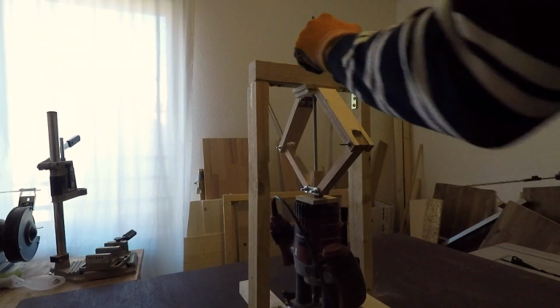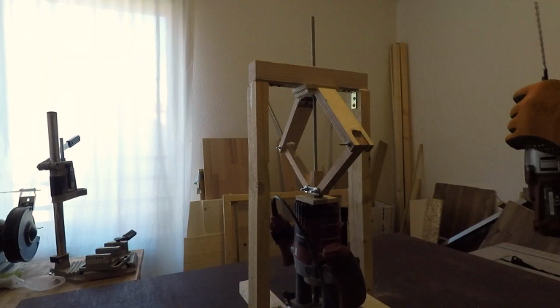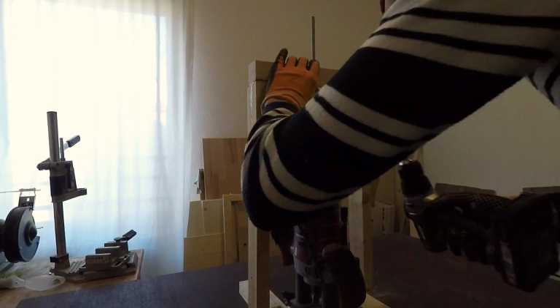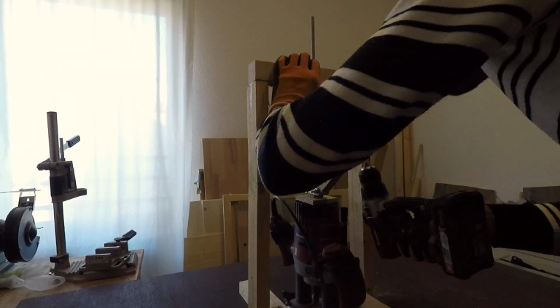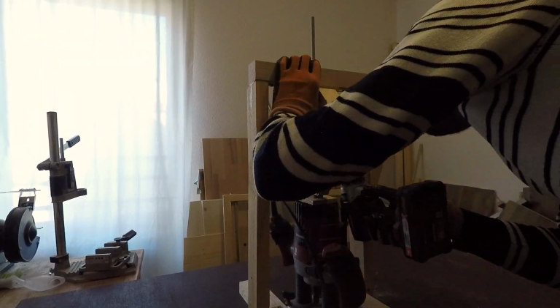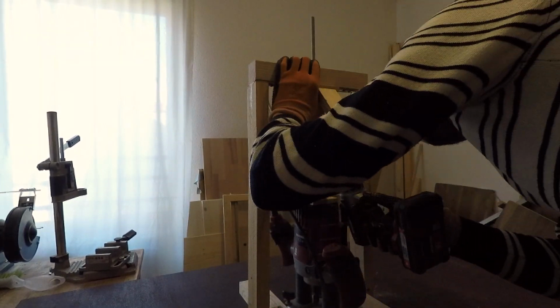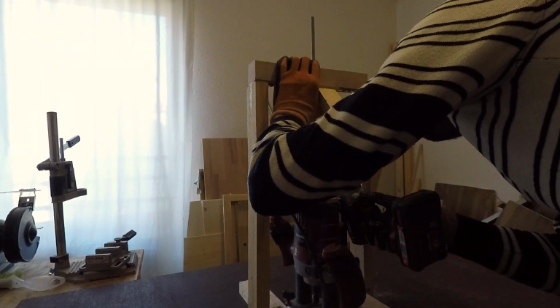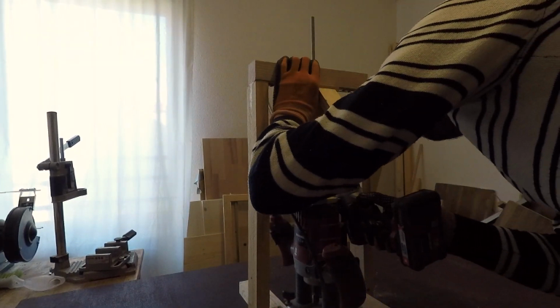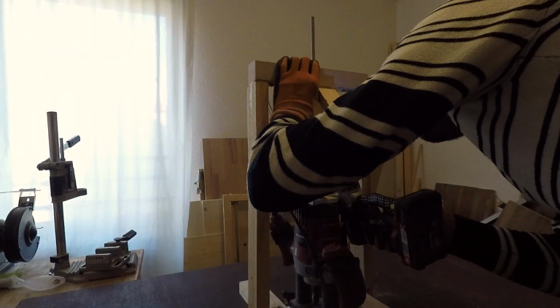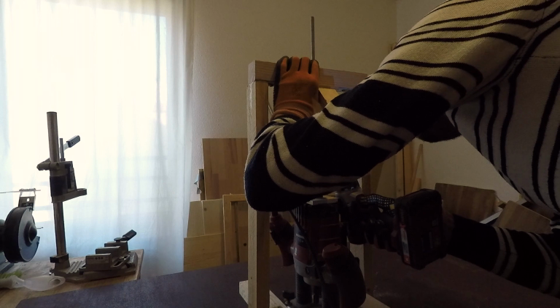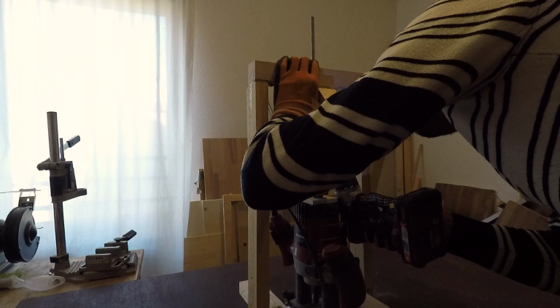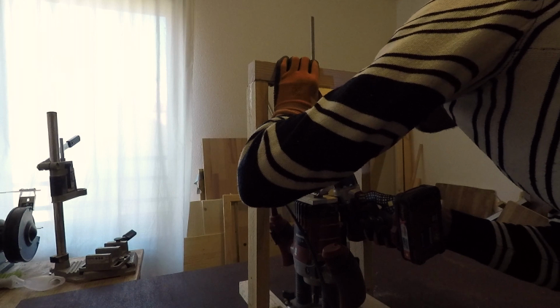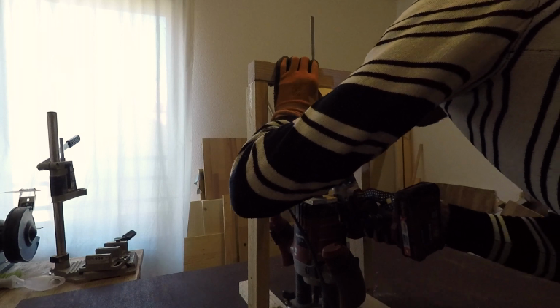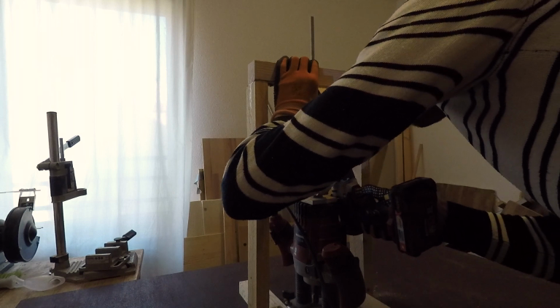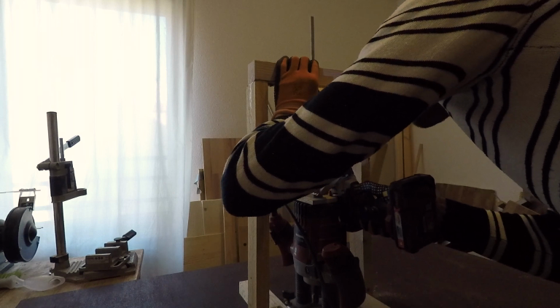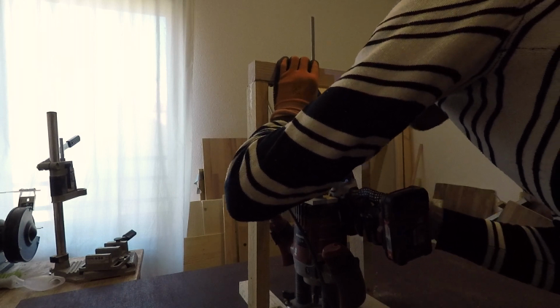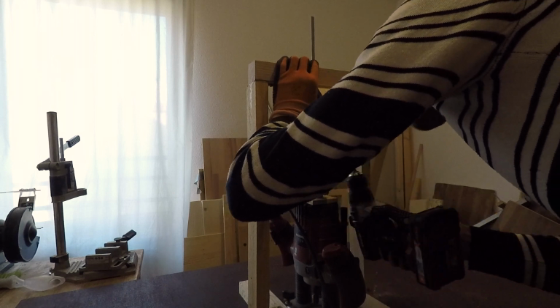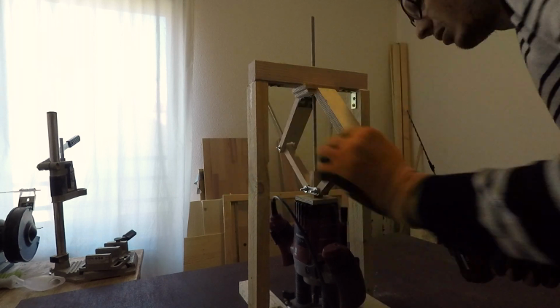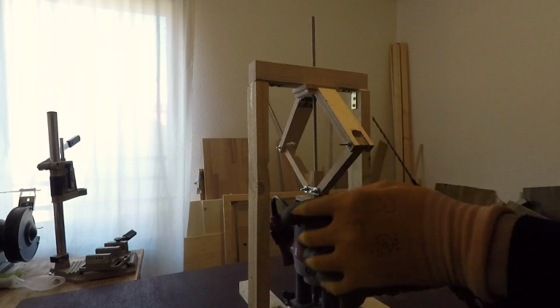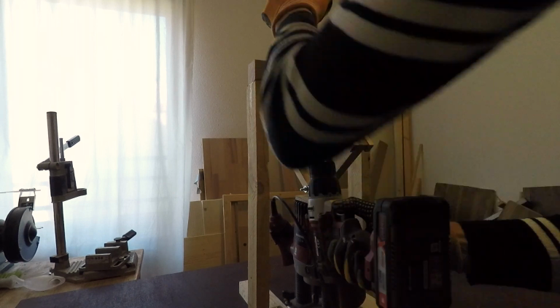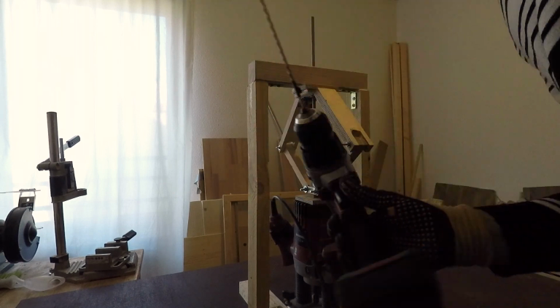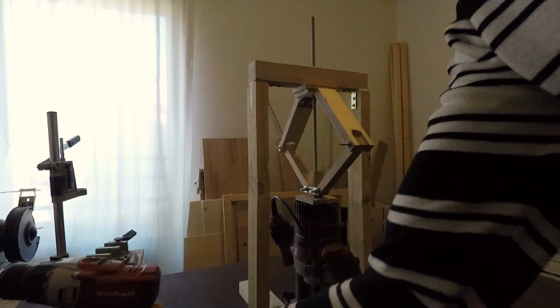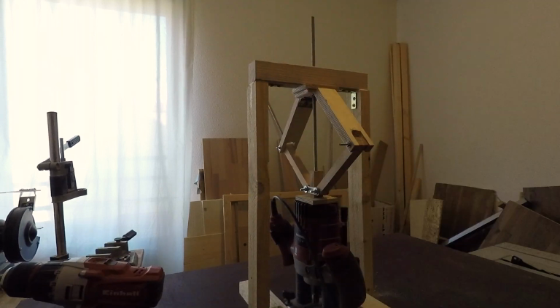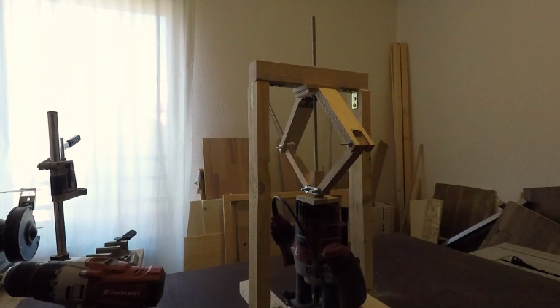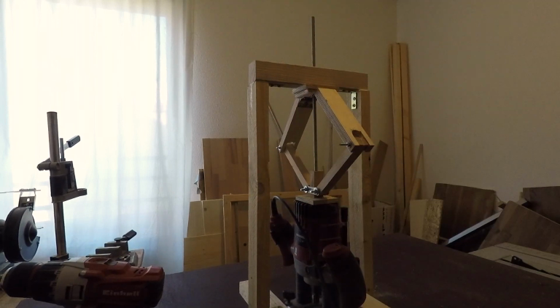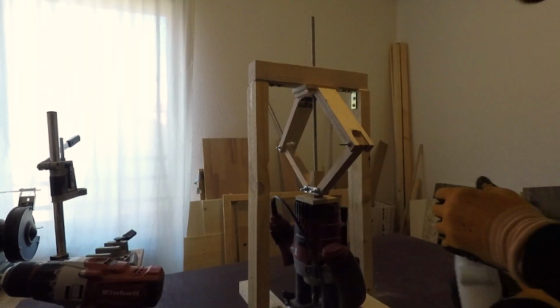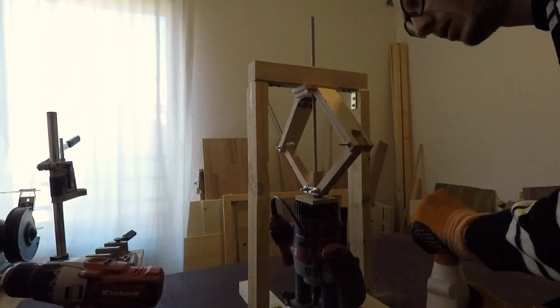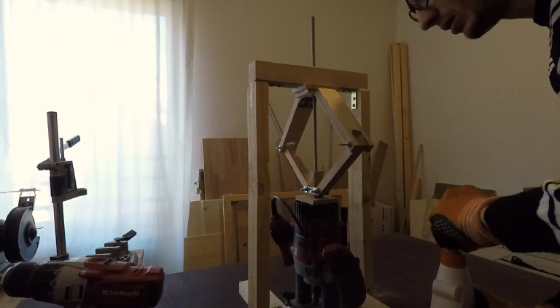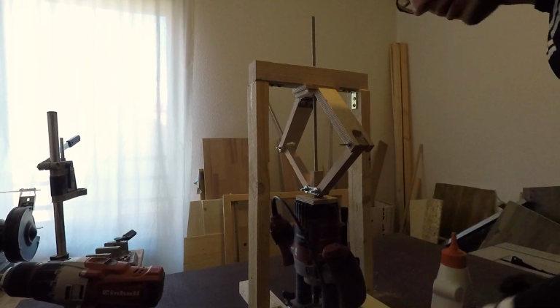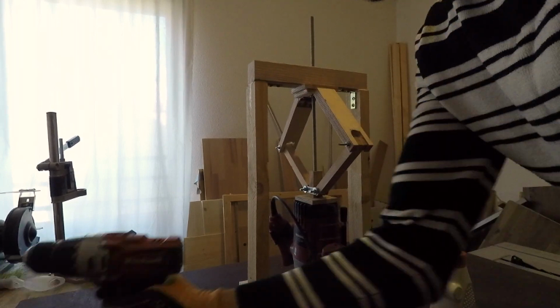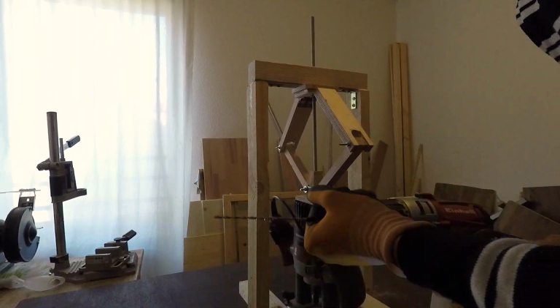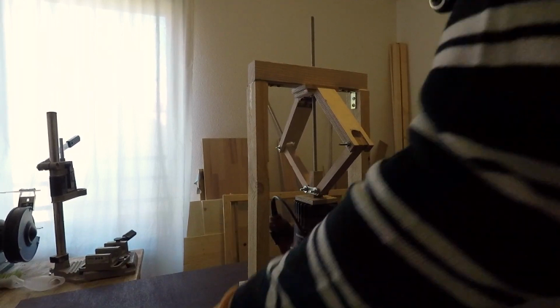The structure for the lift is ready and looks like it's working. Now I have to fix the lift base to it so it doesn't spin.